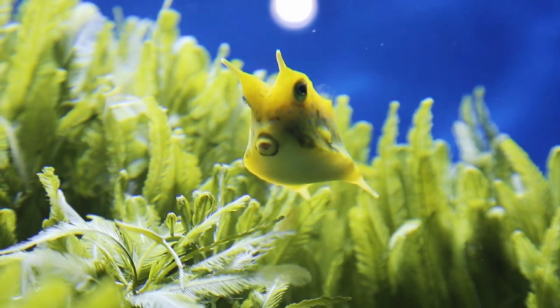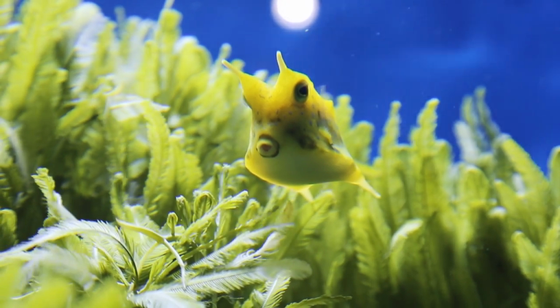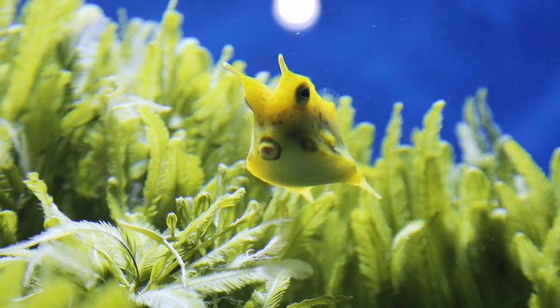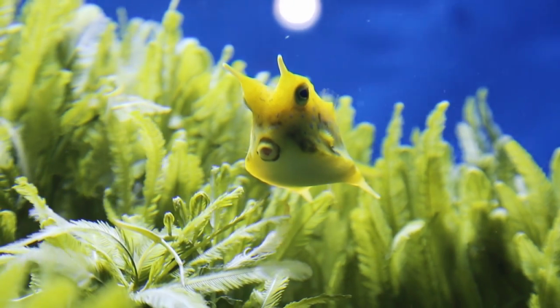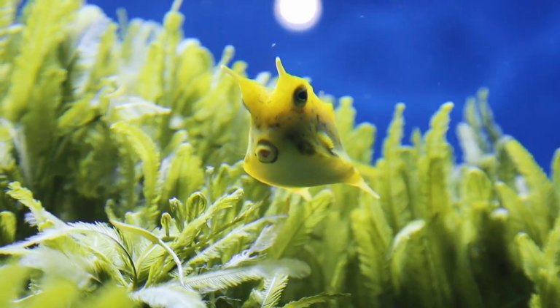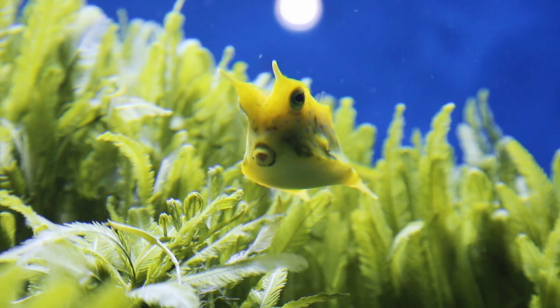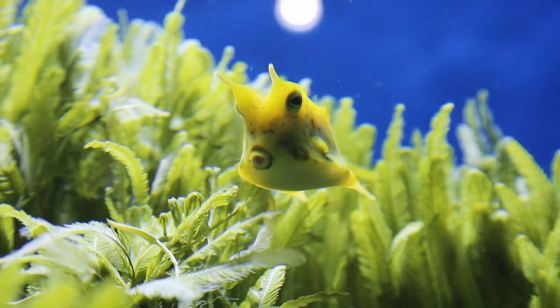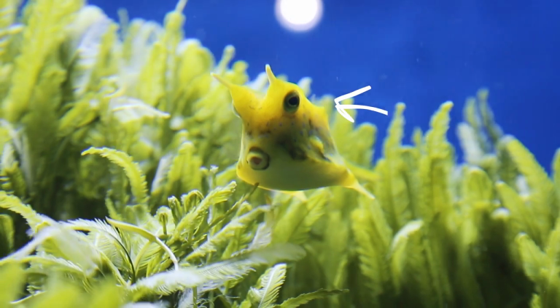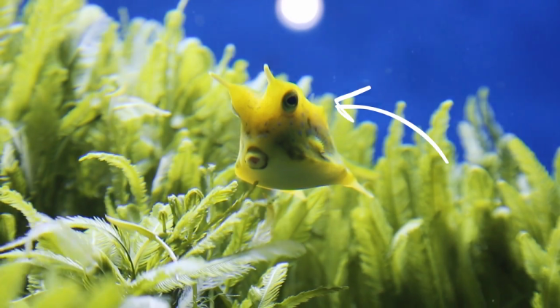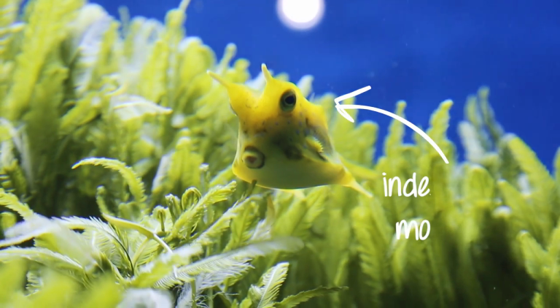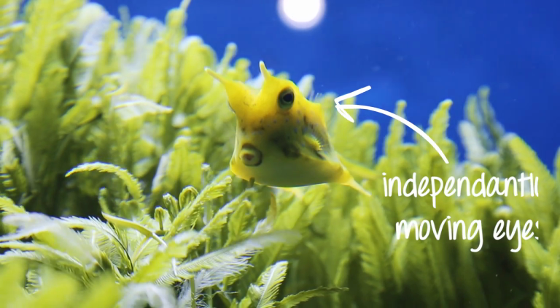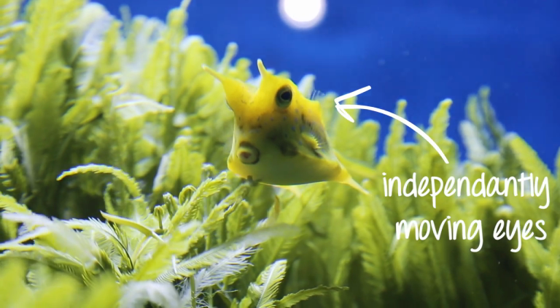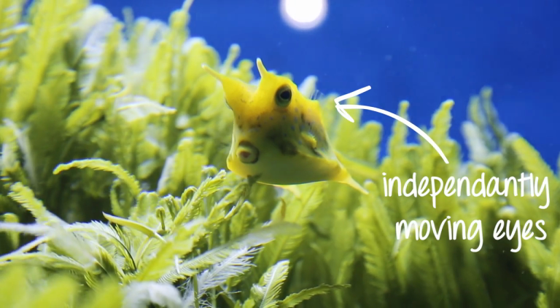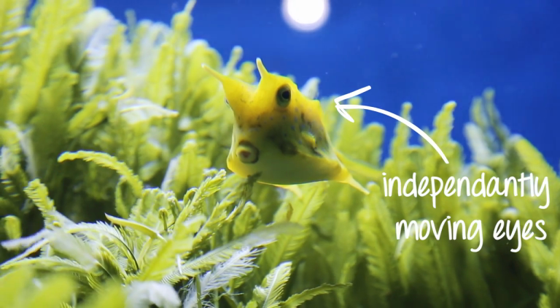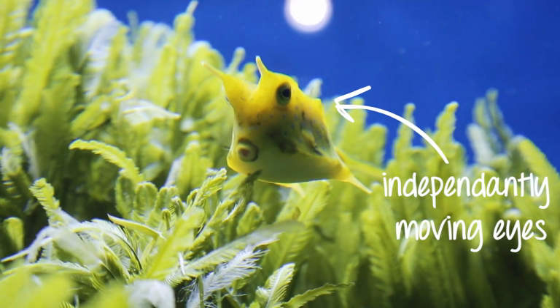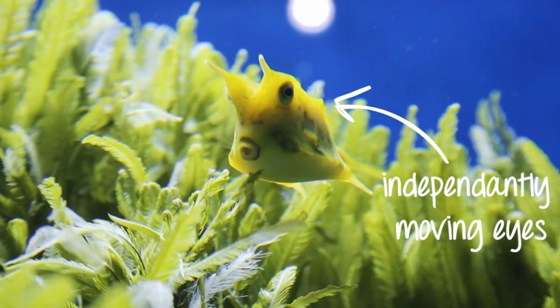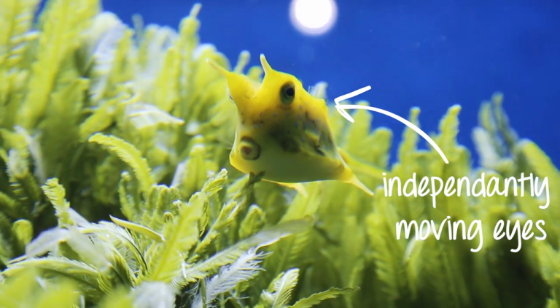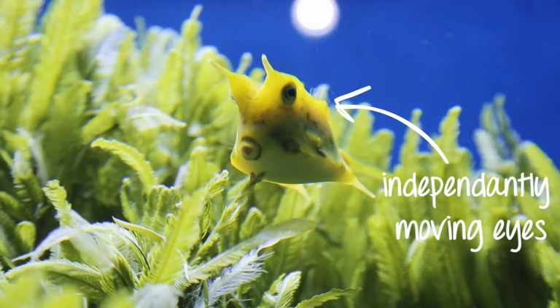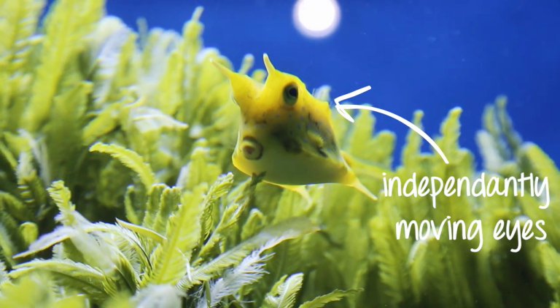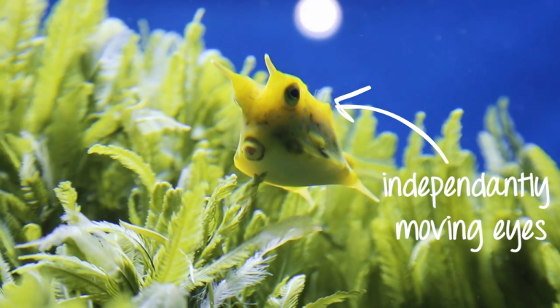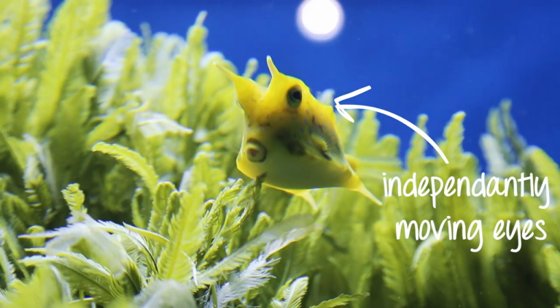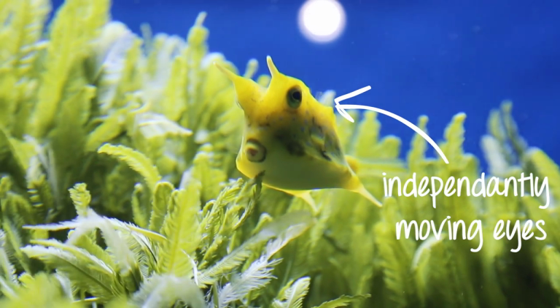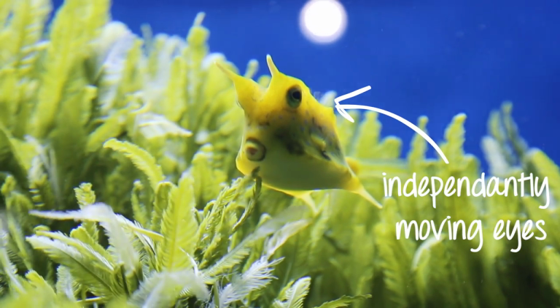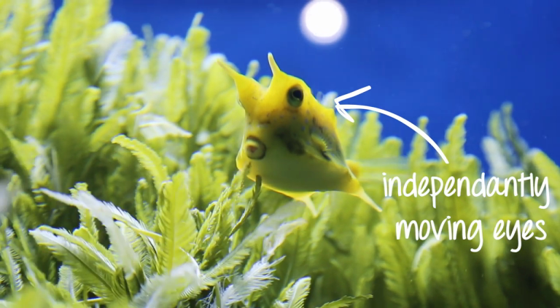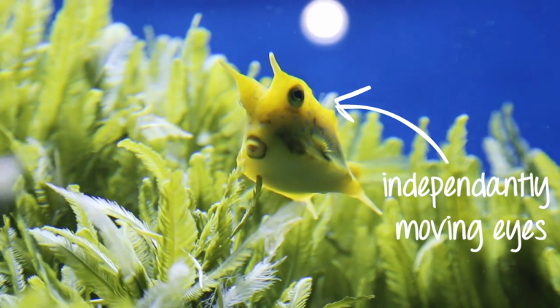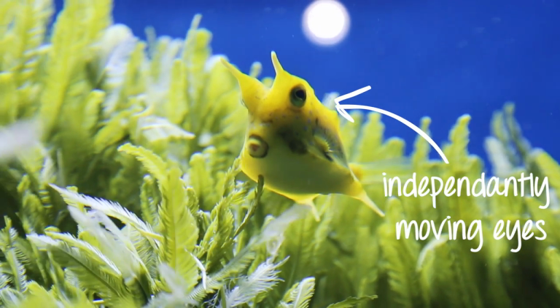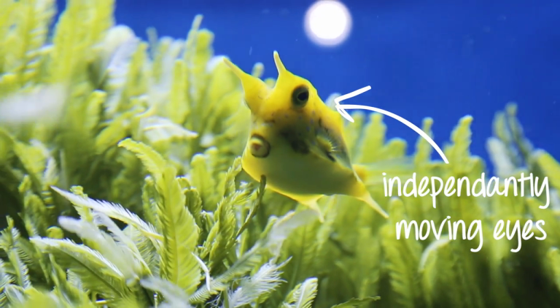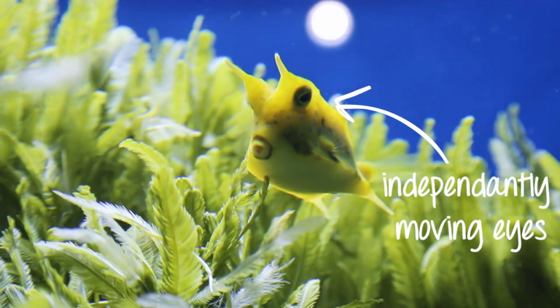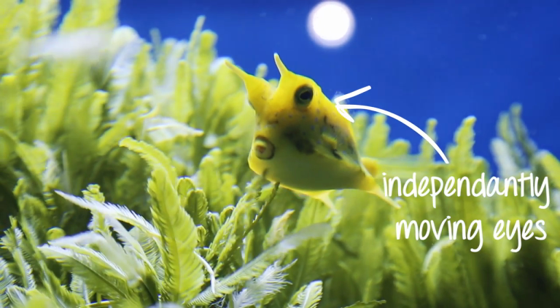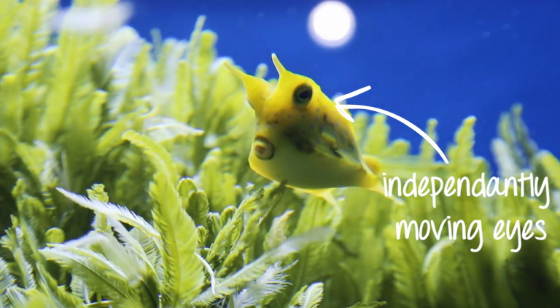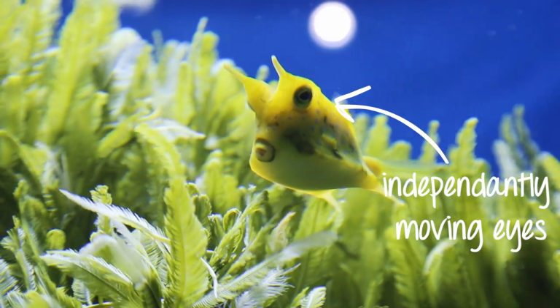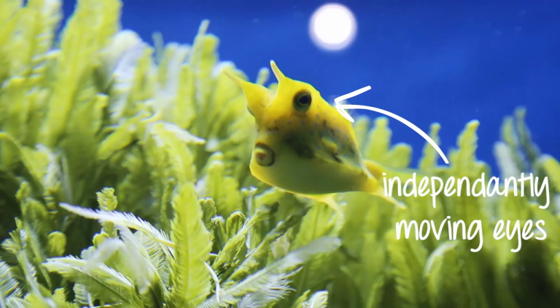Amazingly, the eyes of the cowfish move independently, meaning it is able to look in two different directions at the same time.